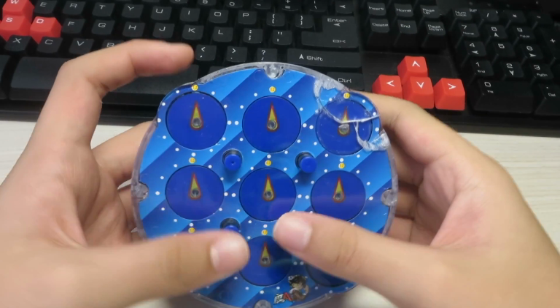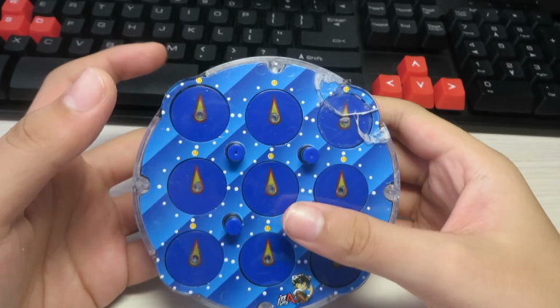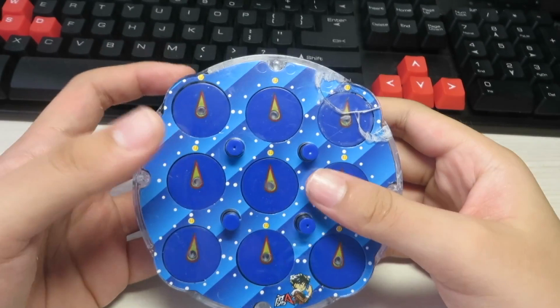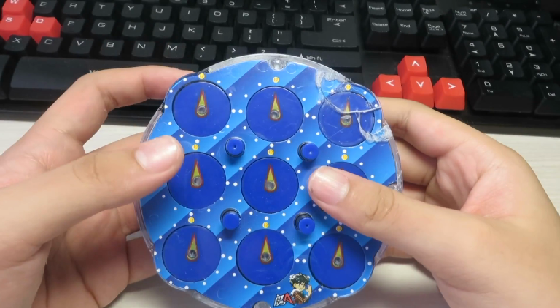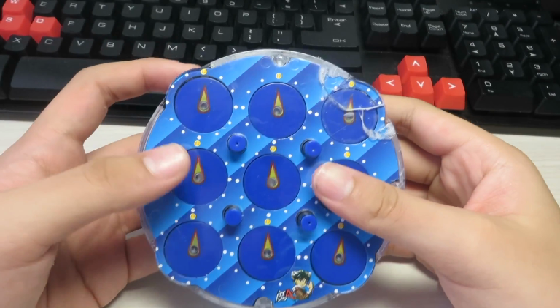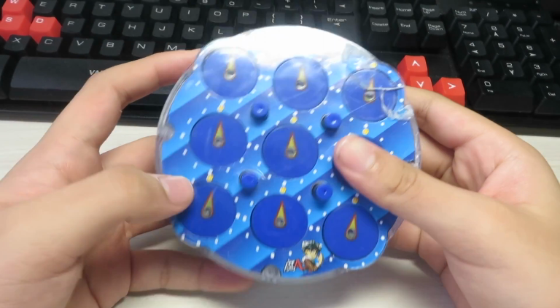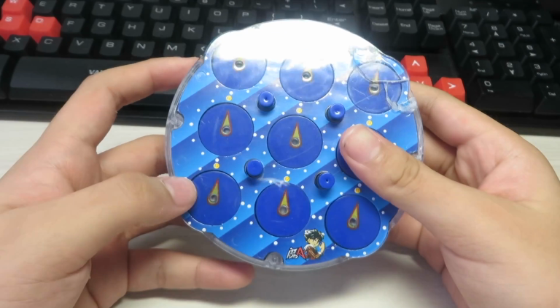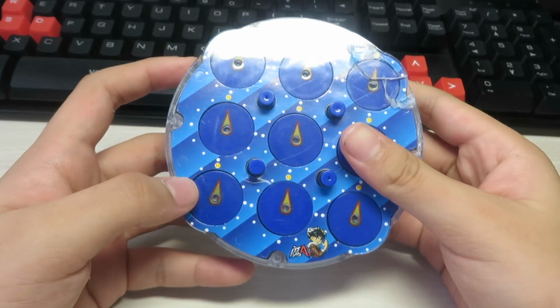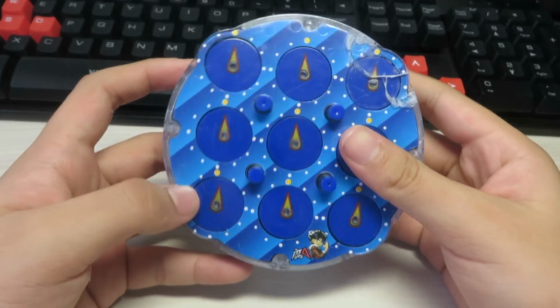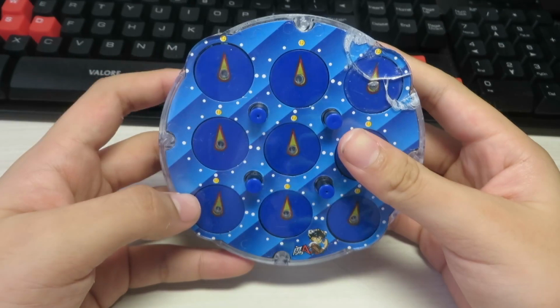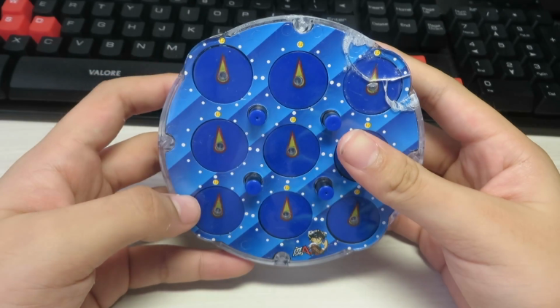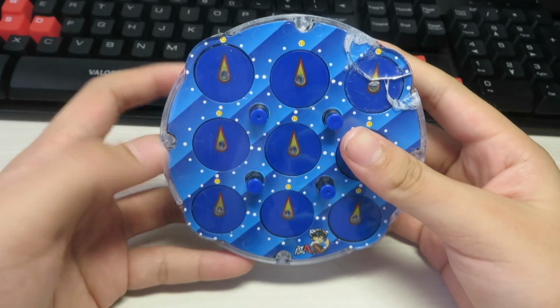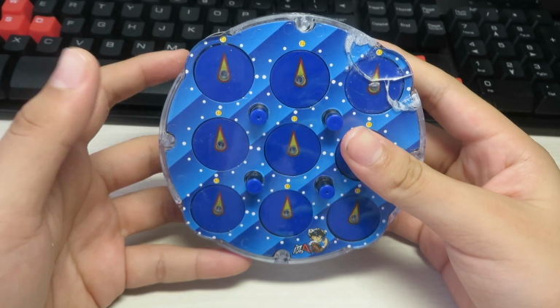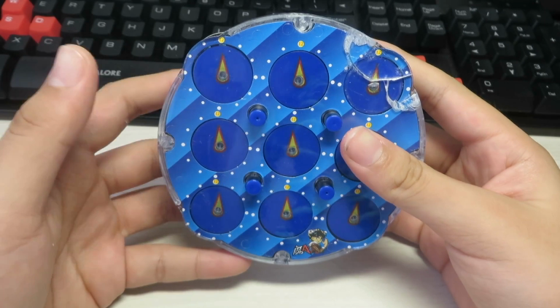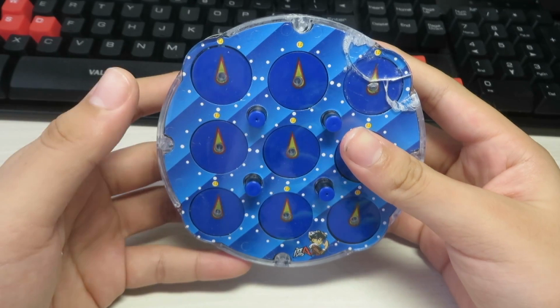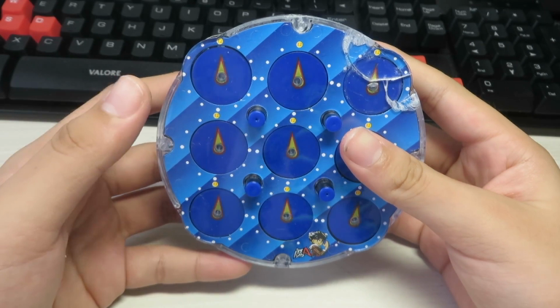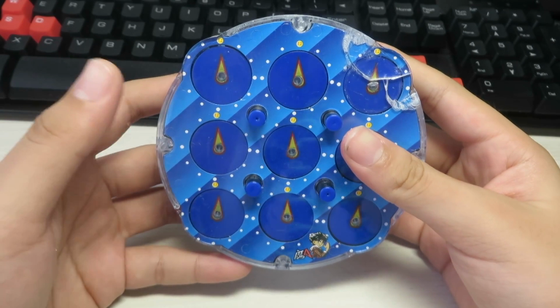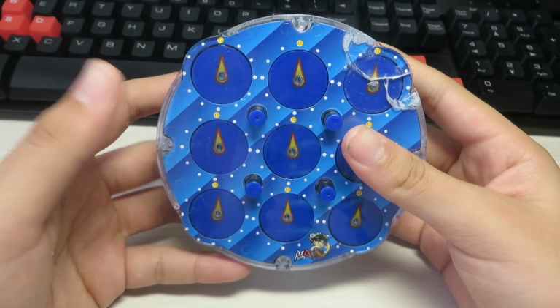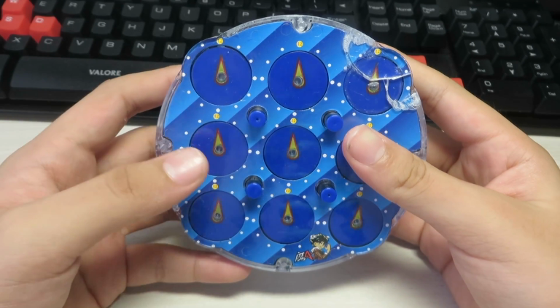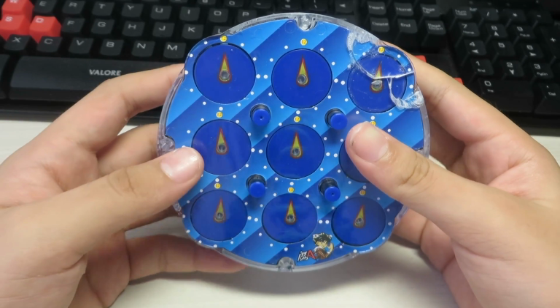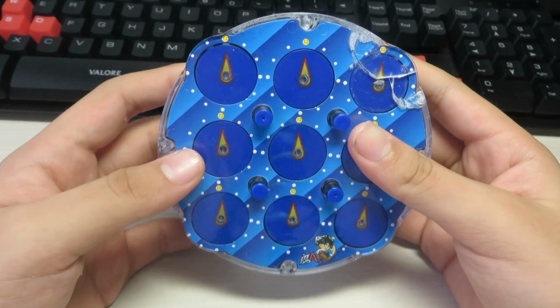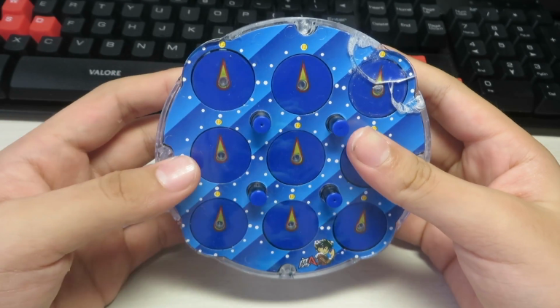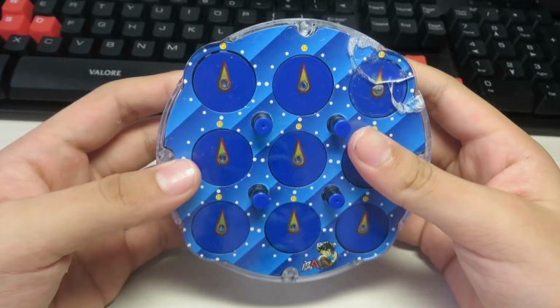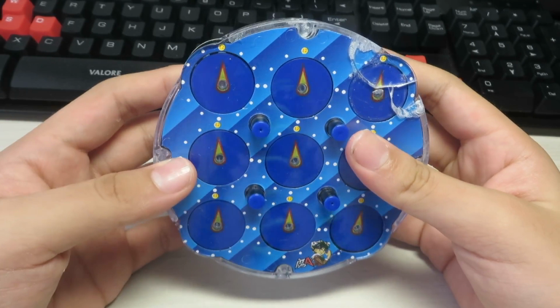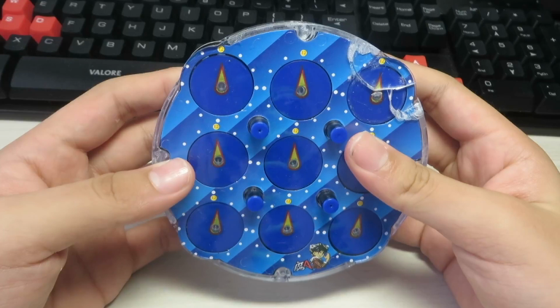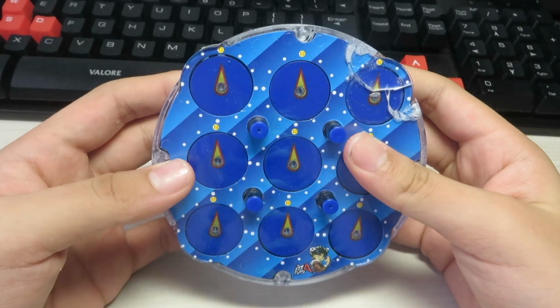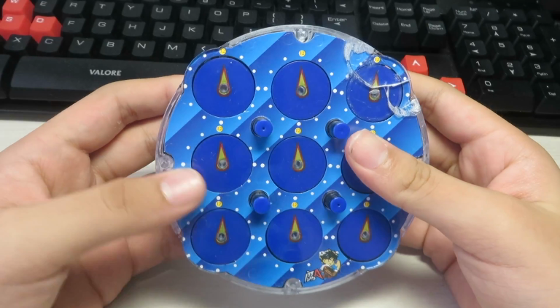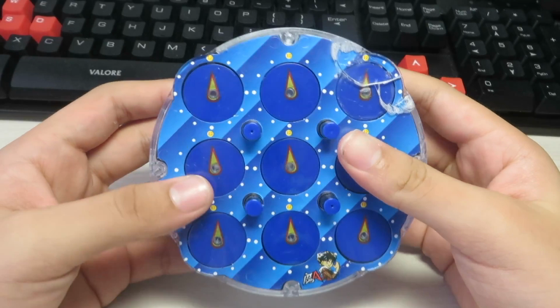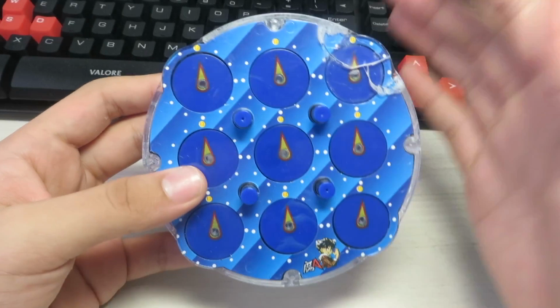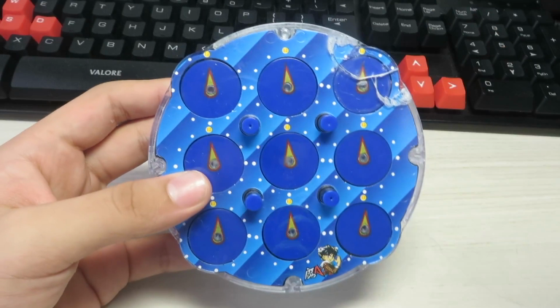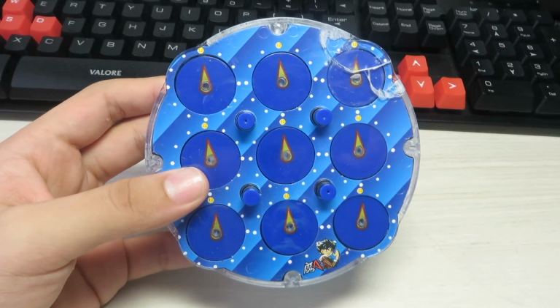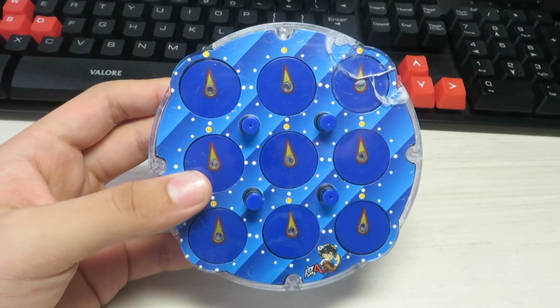What is up guys, Cube Nation here, and today I'm going to be showing you how to solve the Rubik's clock. Let's begin.